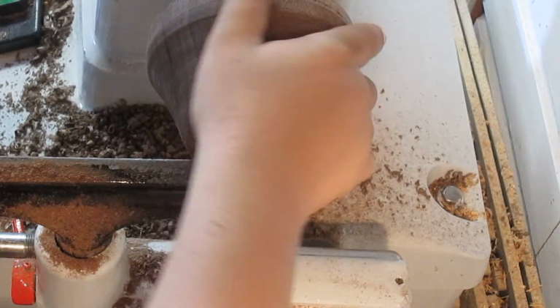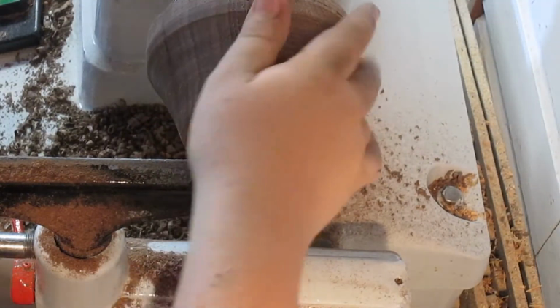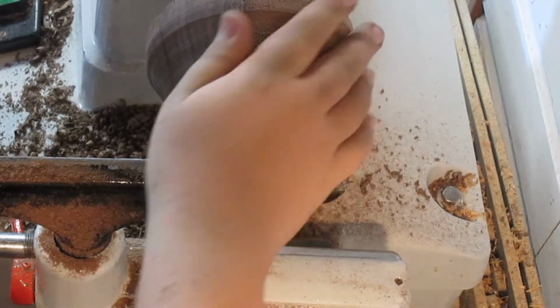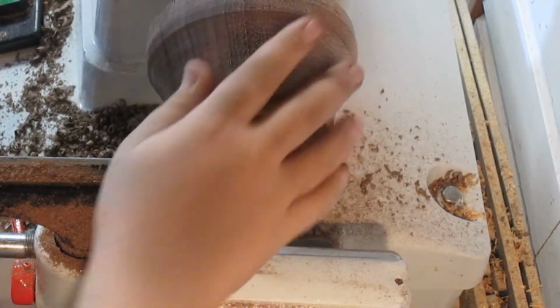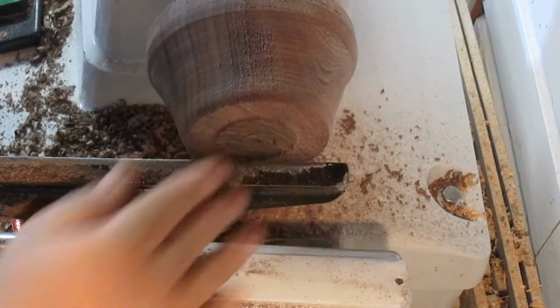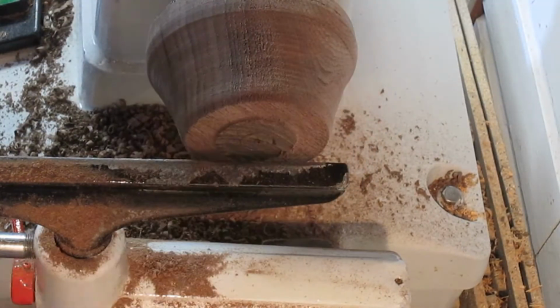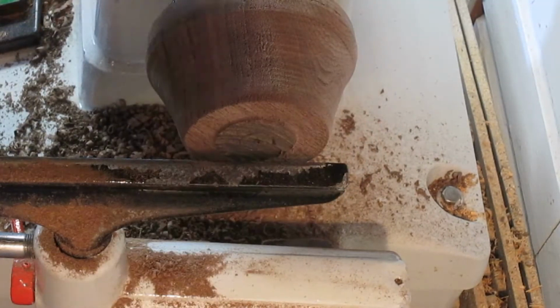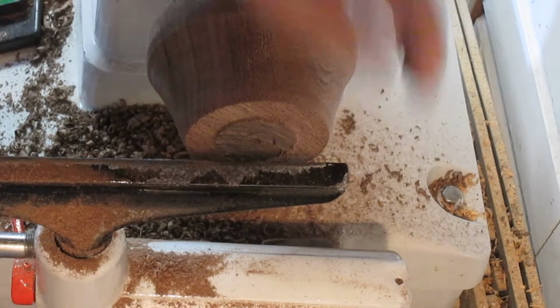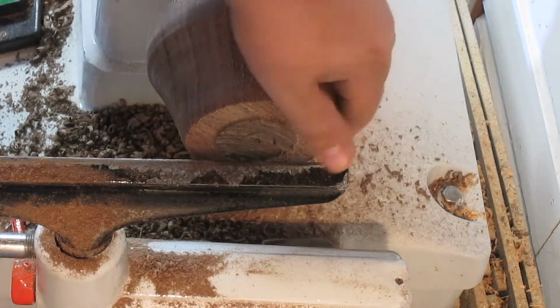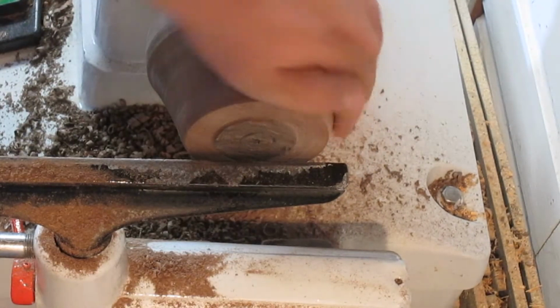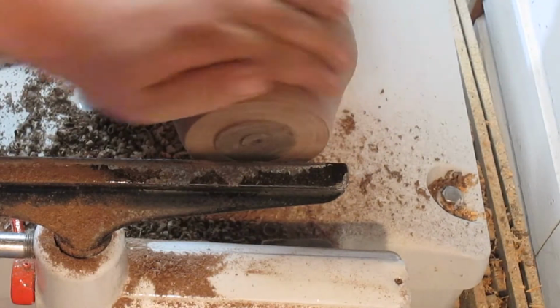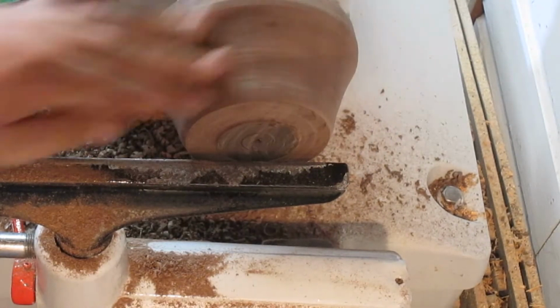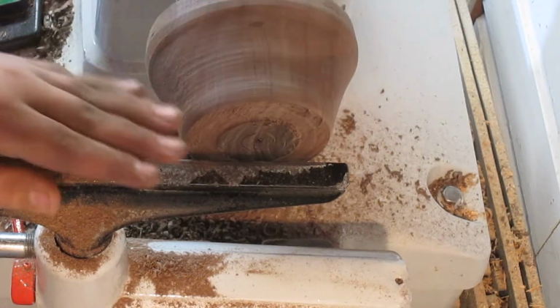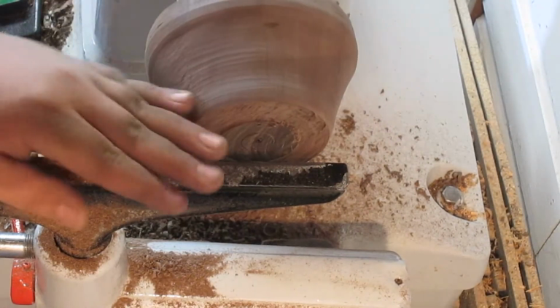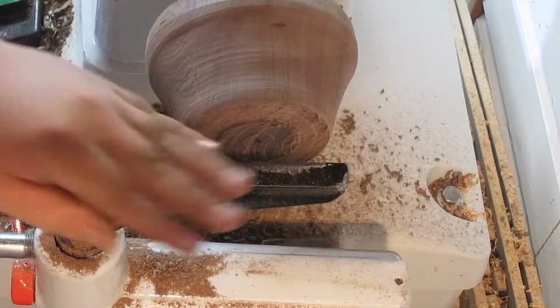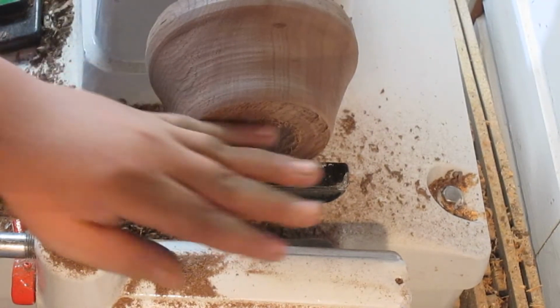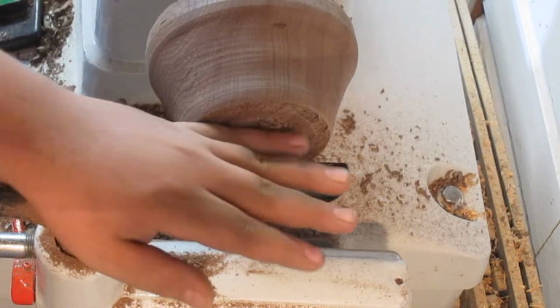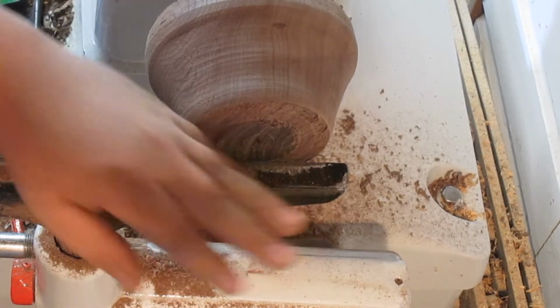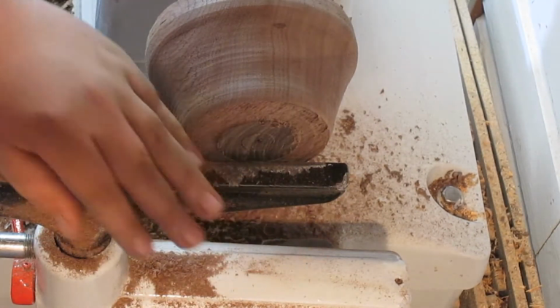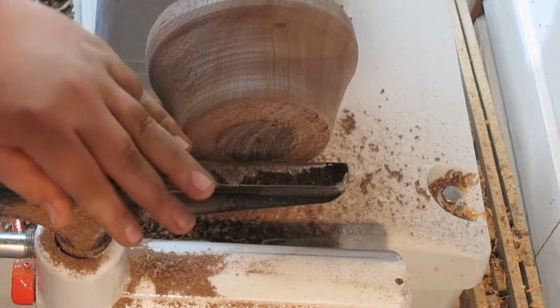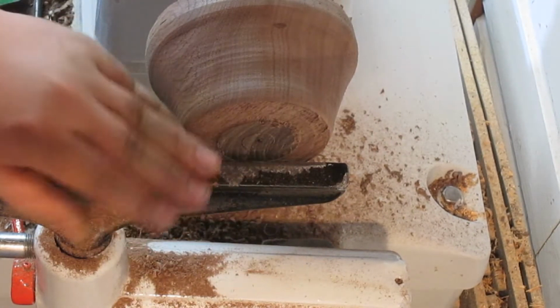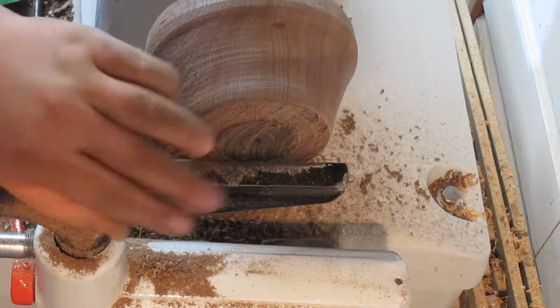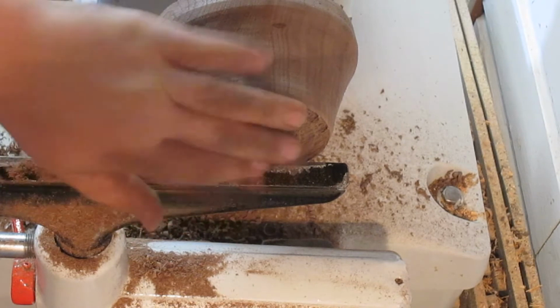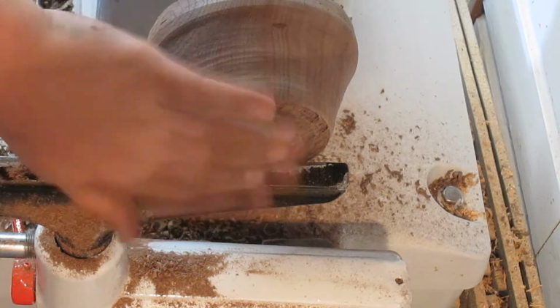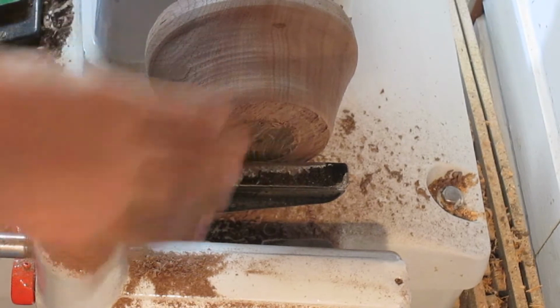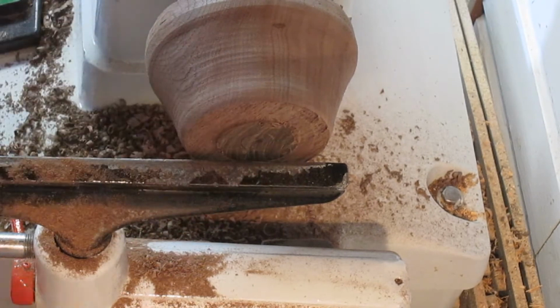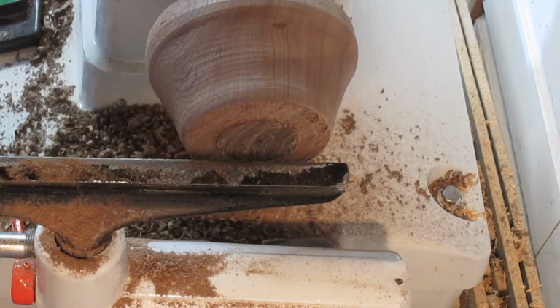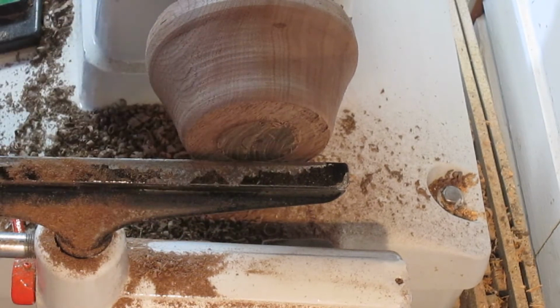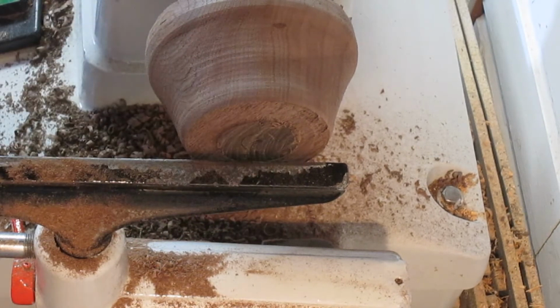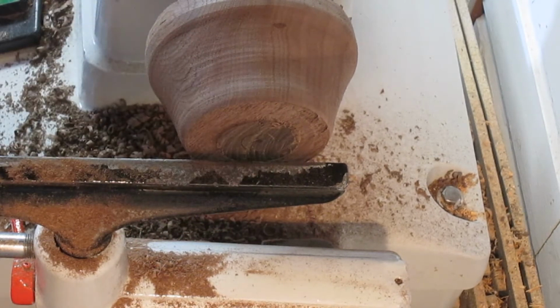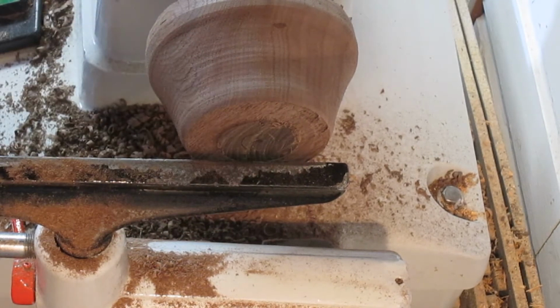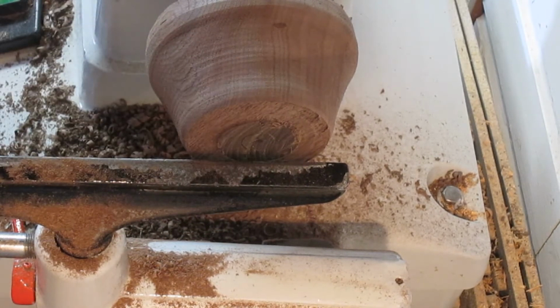I have the outside pretty much formed into shape. I'm just going to round this corner over on the bottom, and then I'll go ahead and put the recess in.